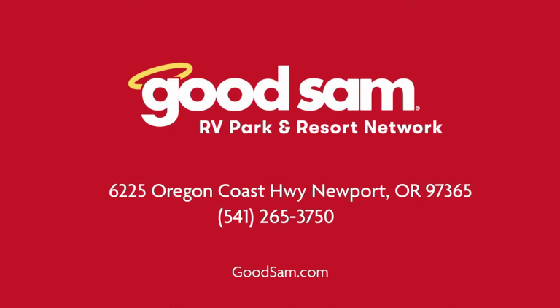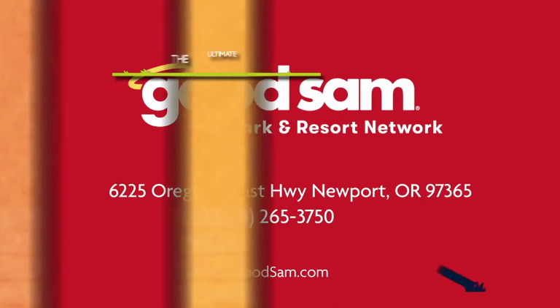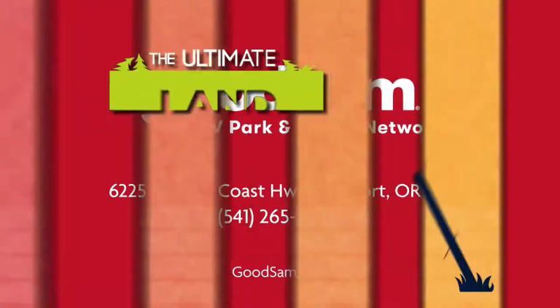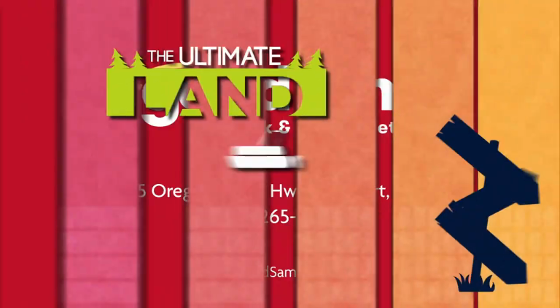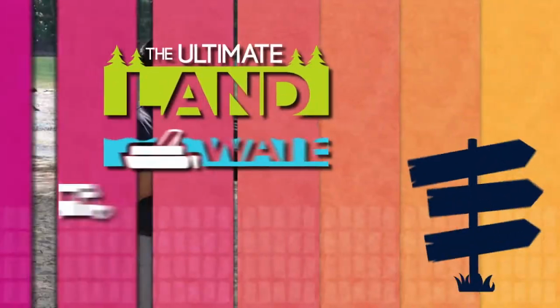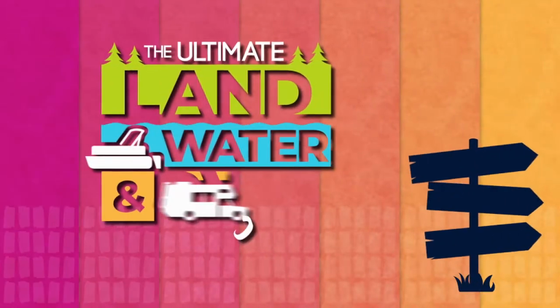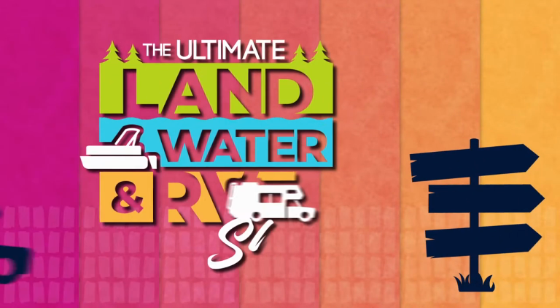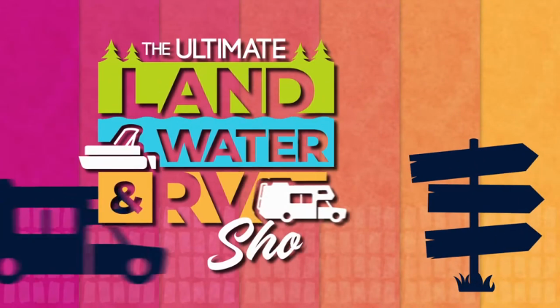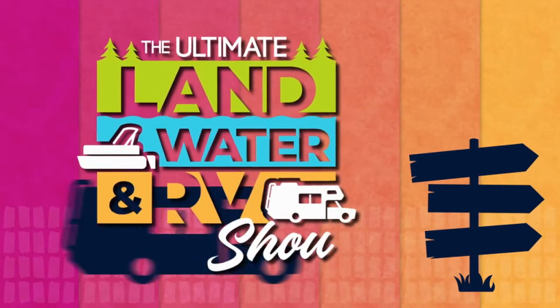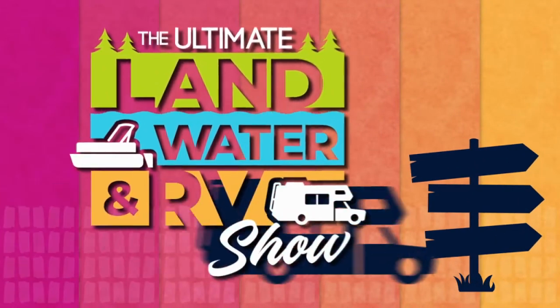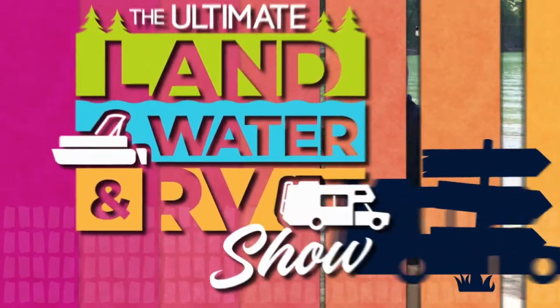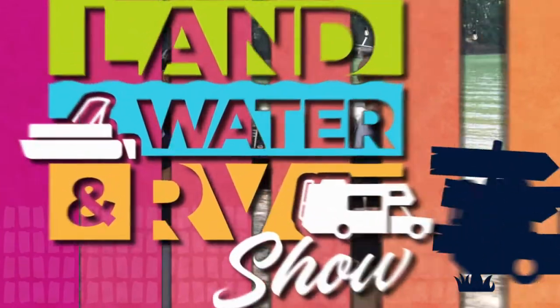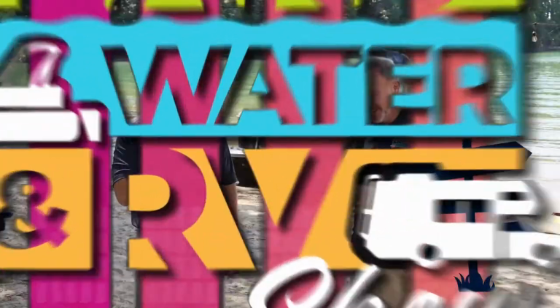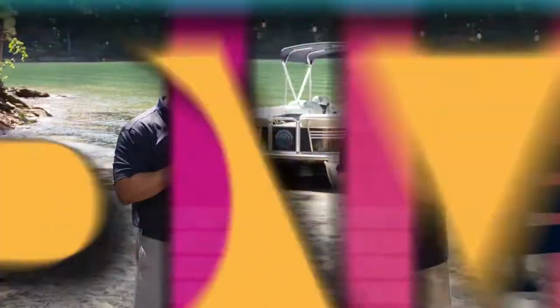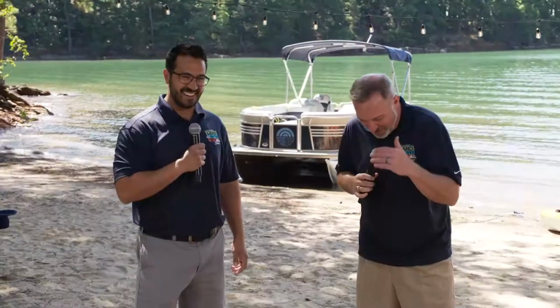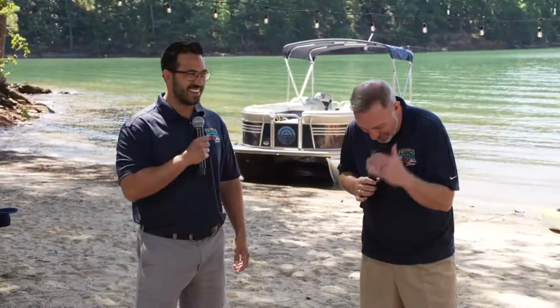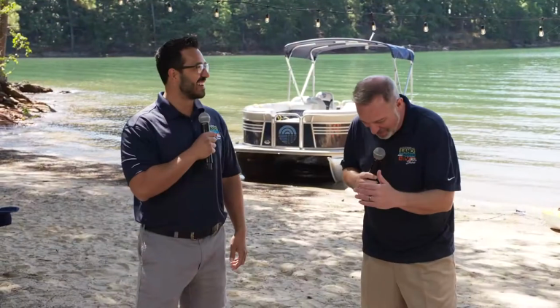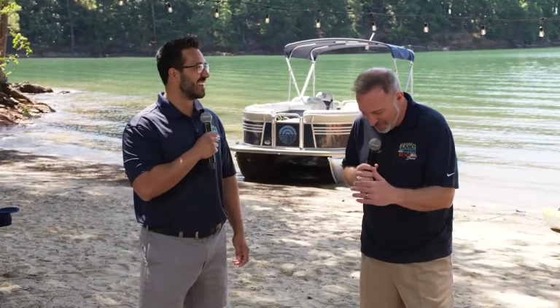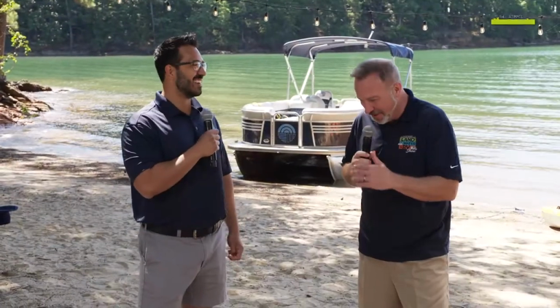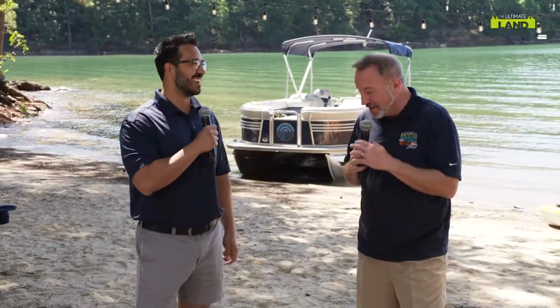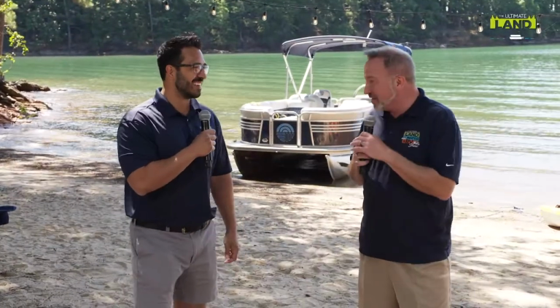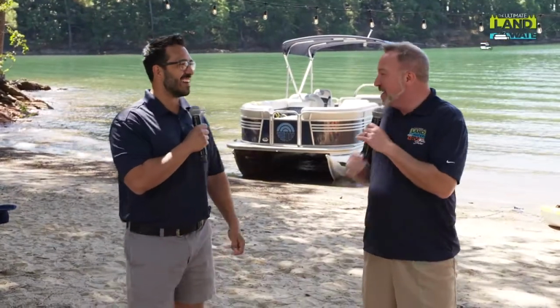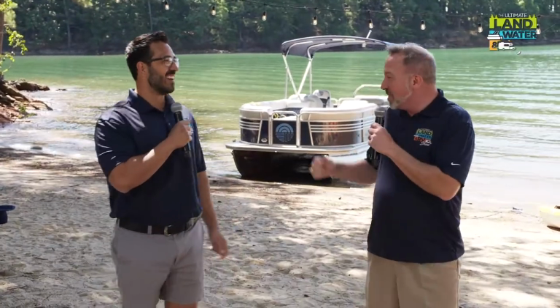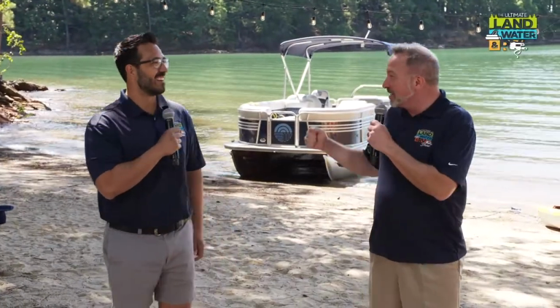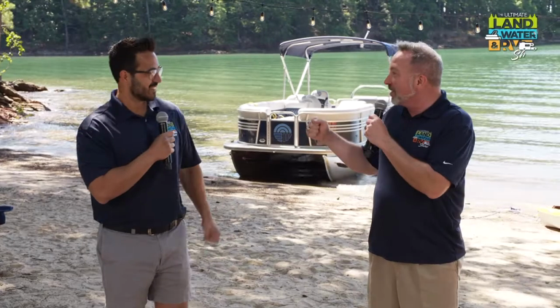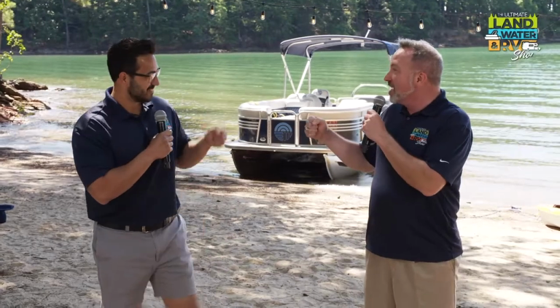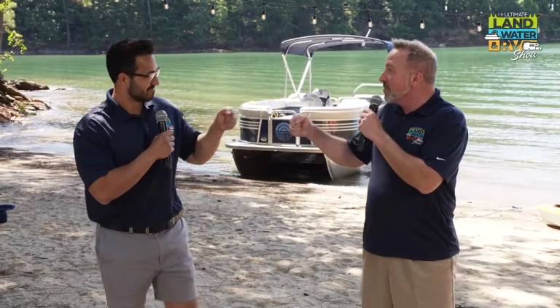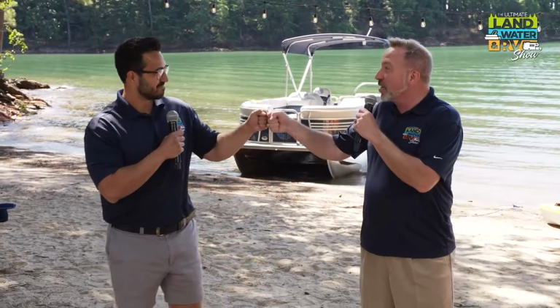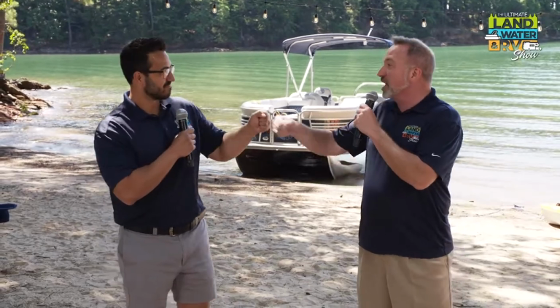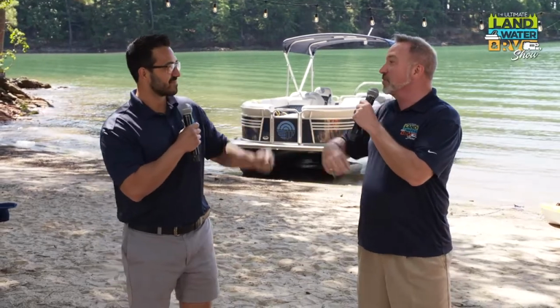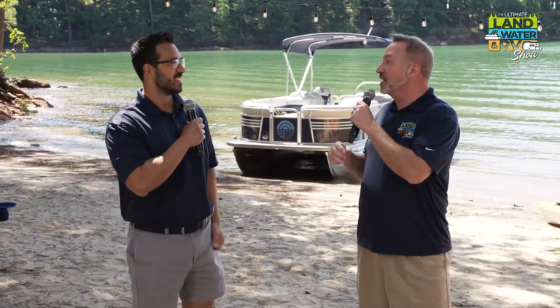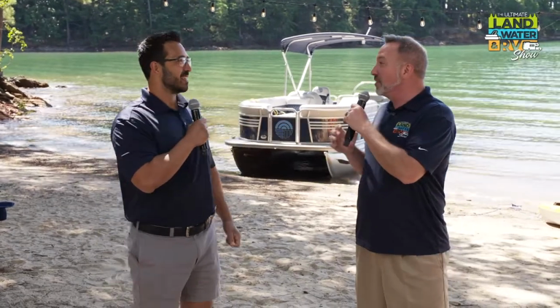We're having so much fun at the Ultimate Land, Water, and RV Show. Big dog, that motorhome segment was killer, man.